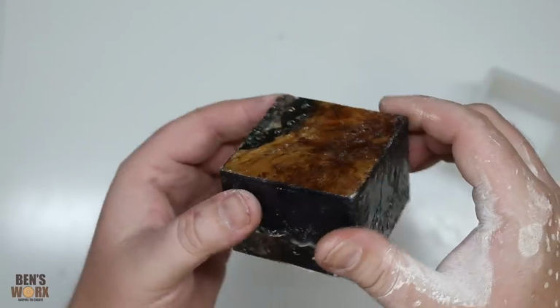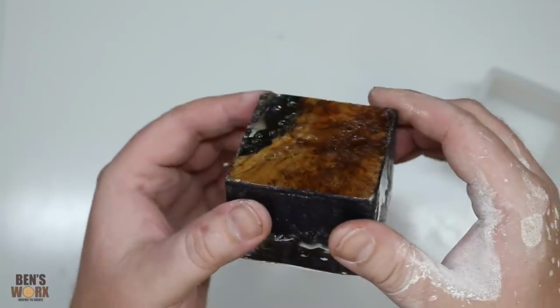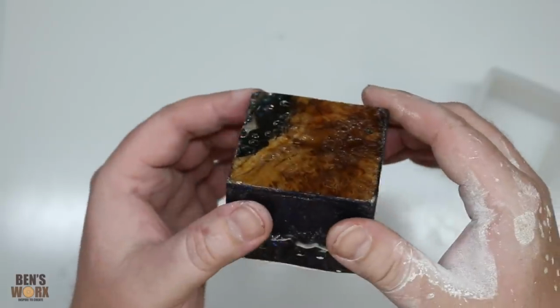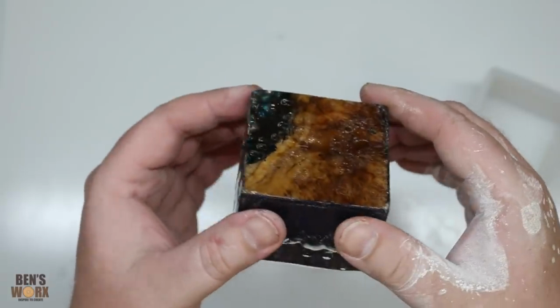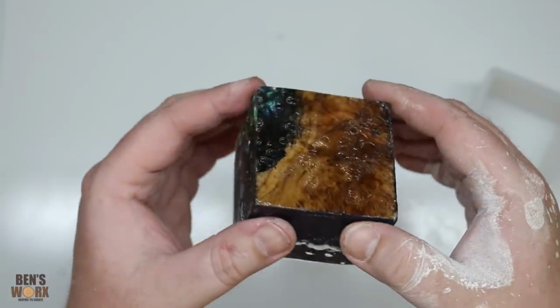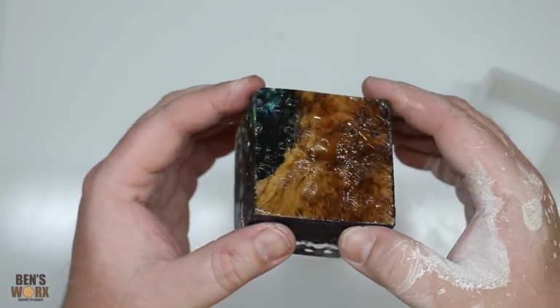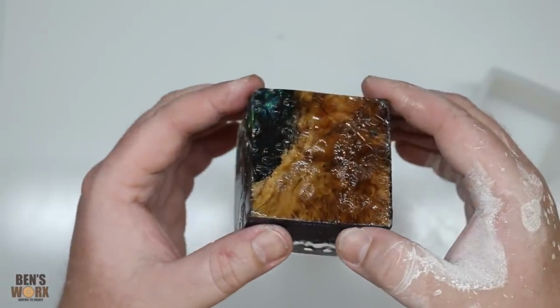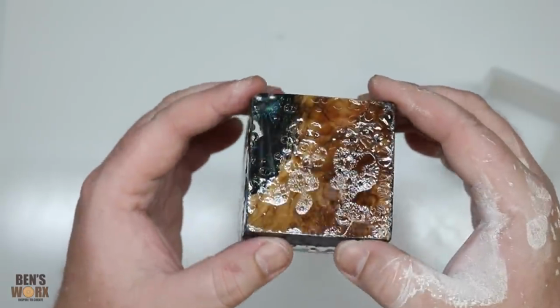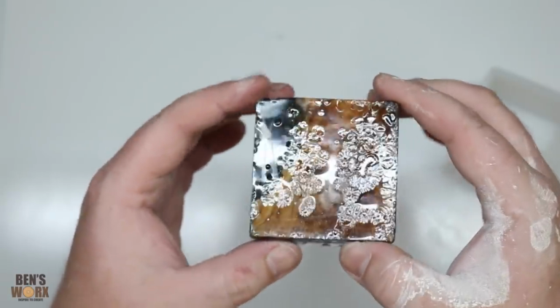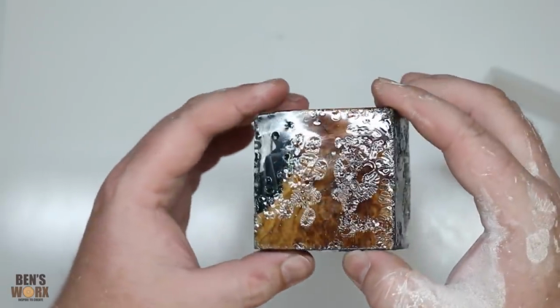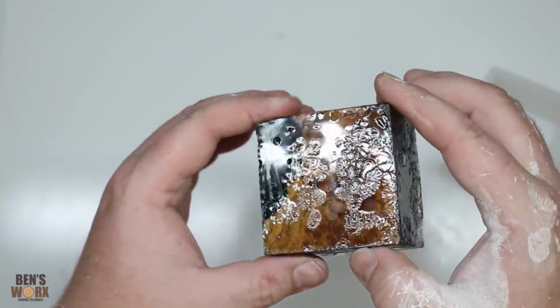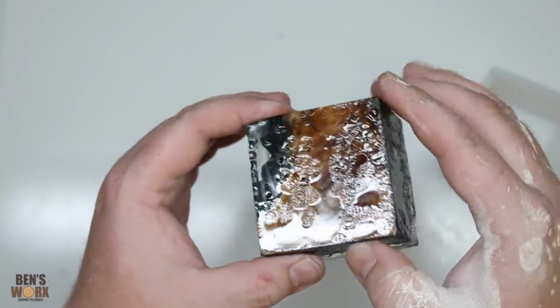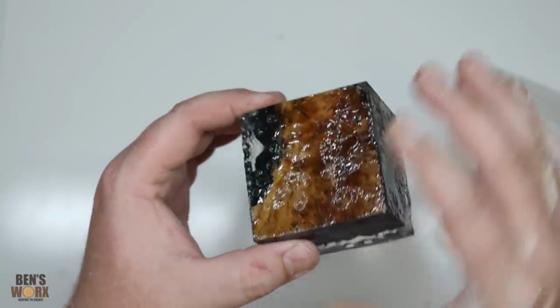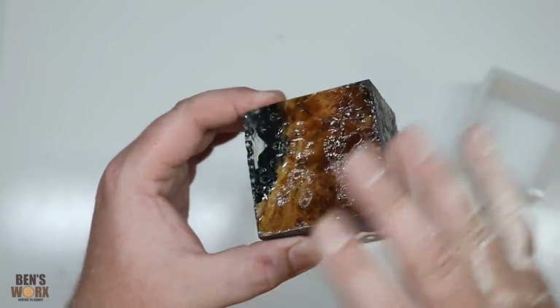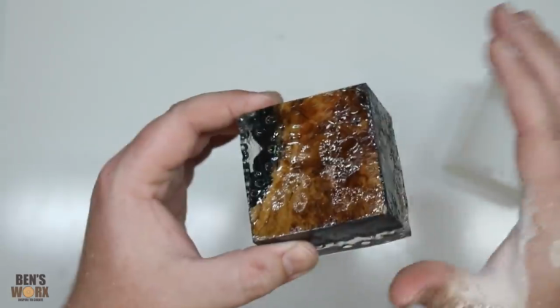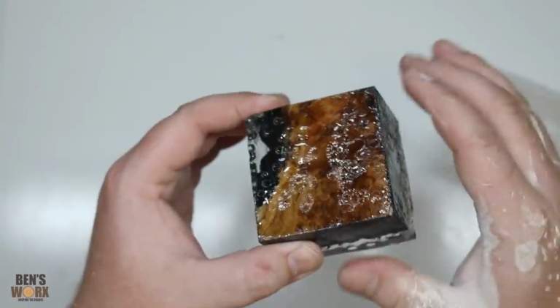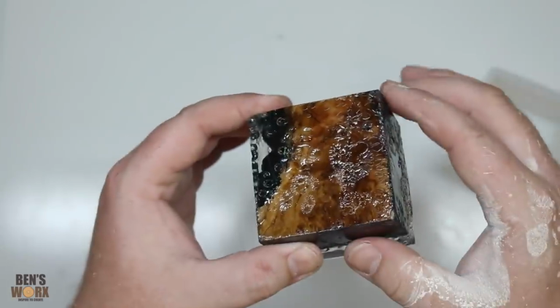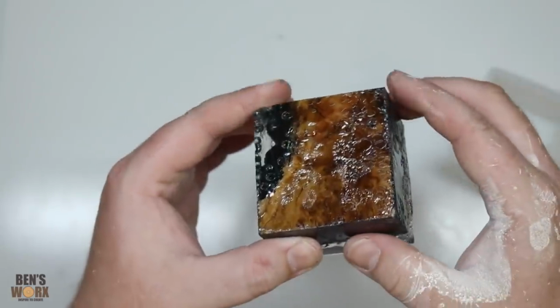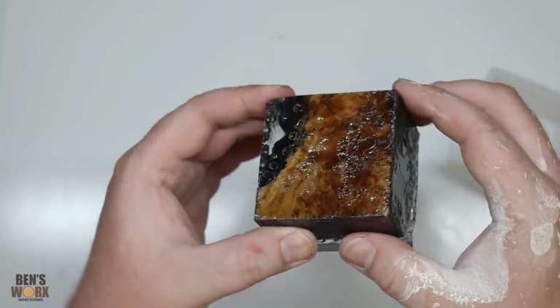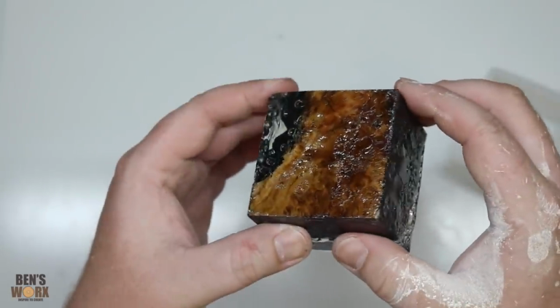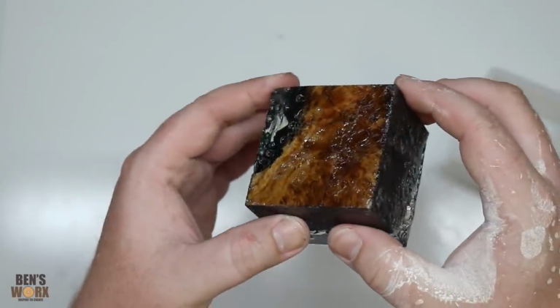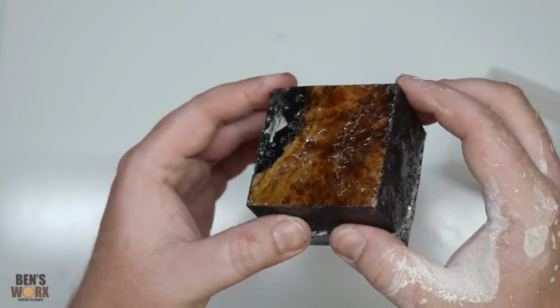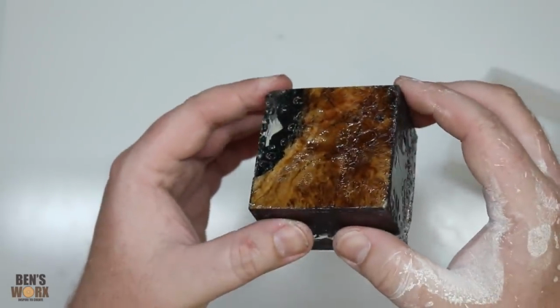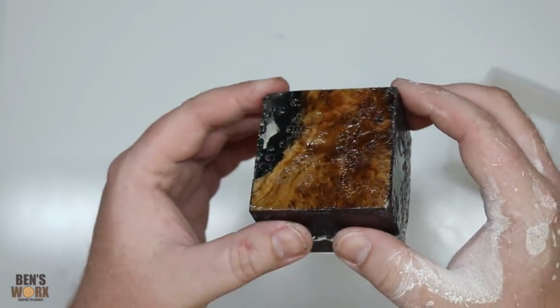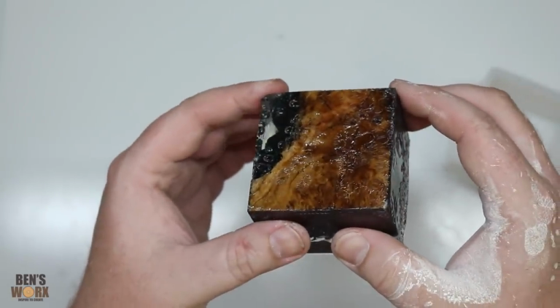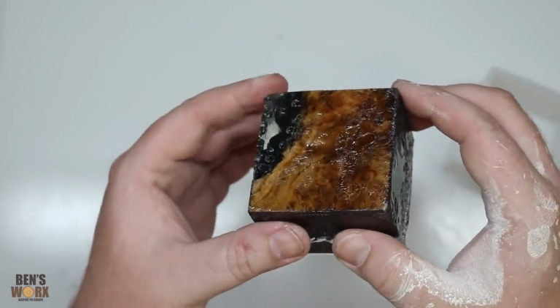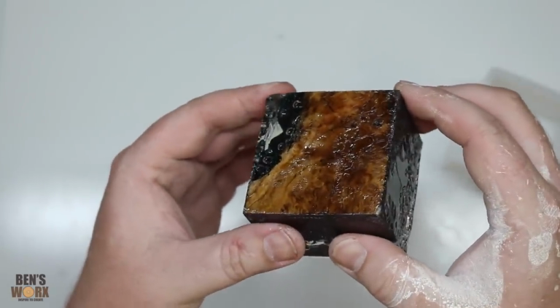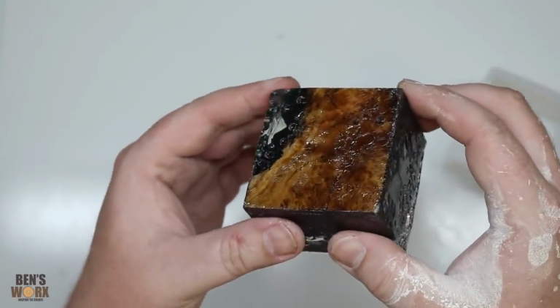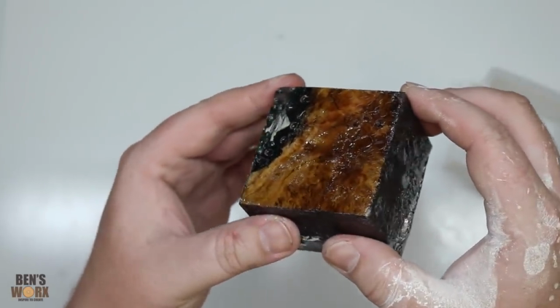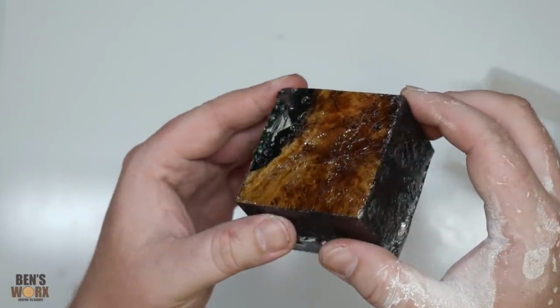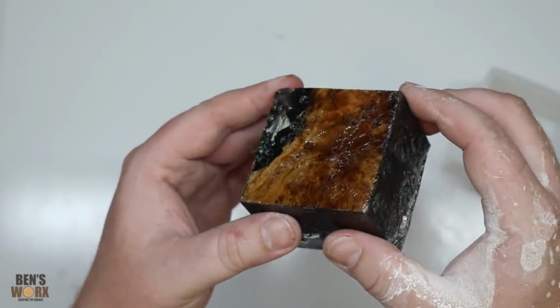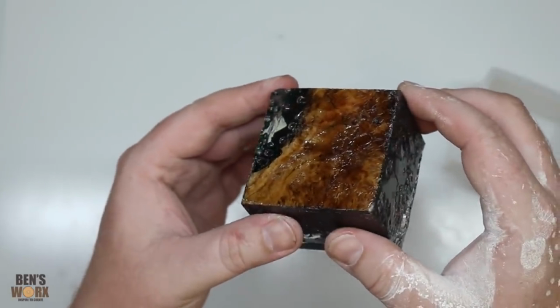So the only thing left to do now is take it to the disc sander — I'm going to square all this up, then sand it and polish it and get it looking beautiful.